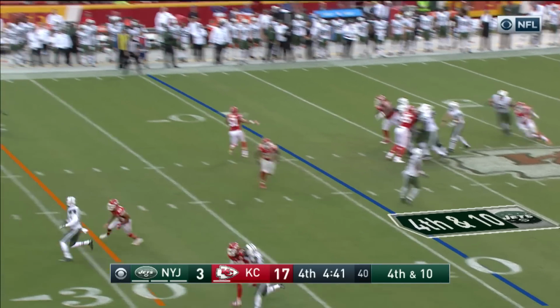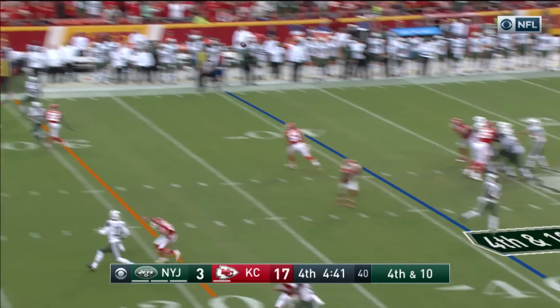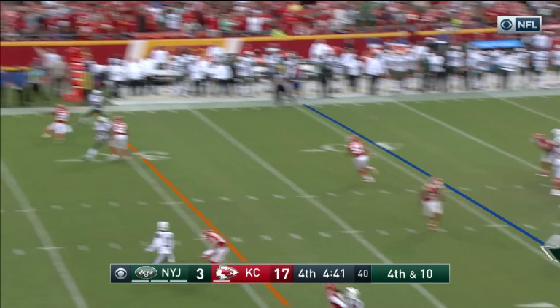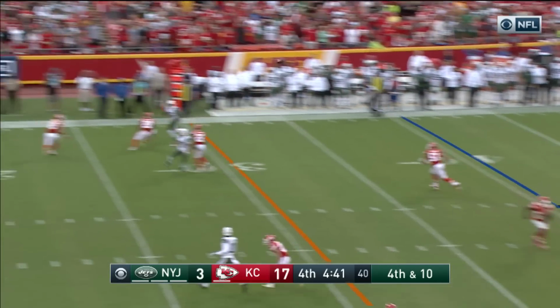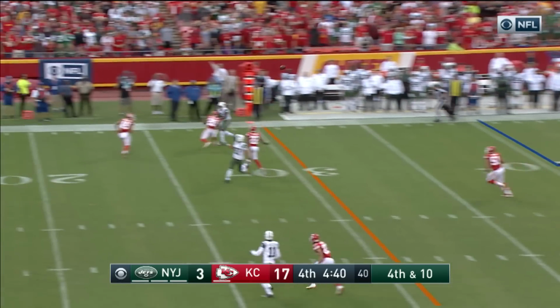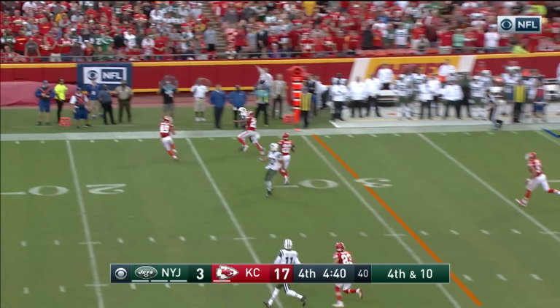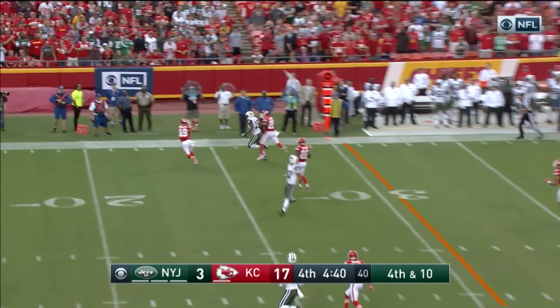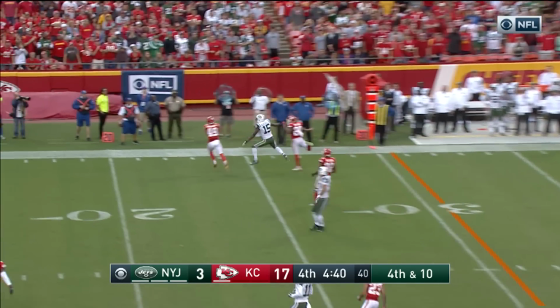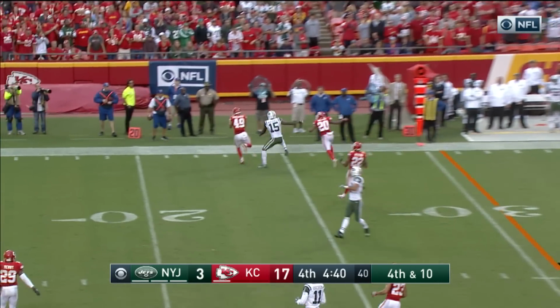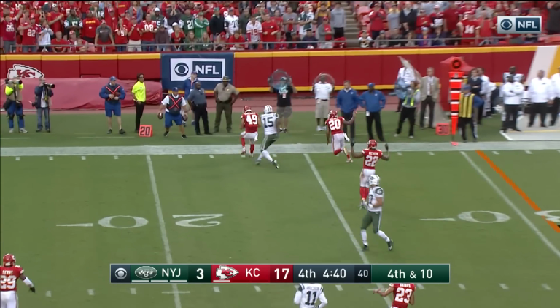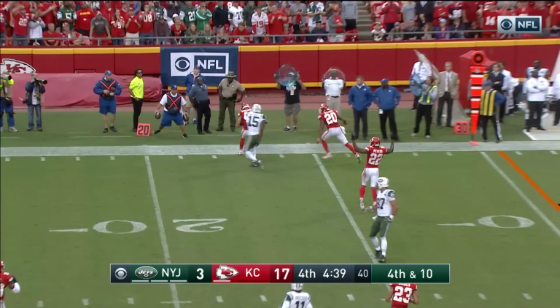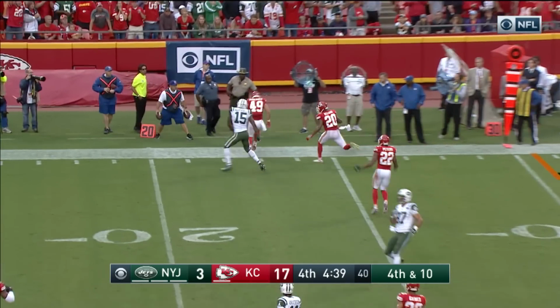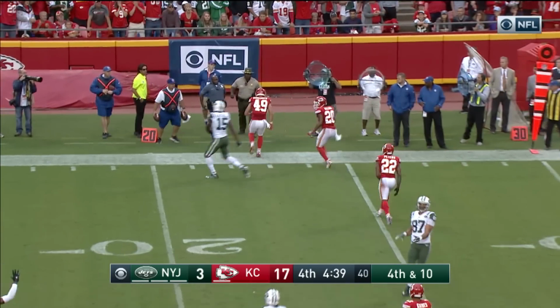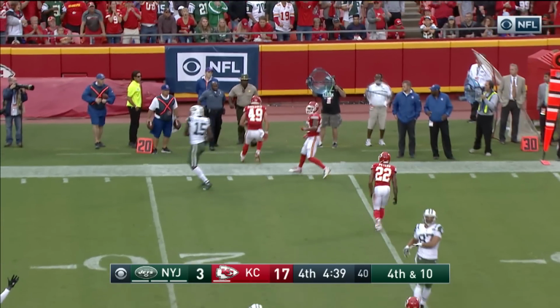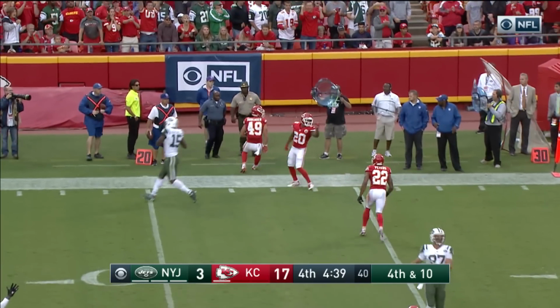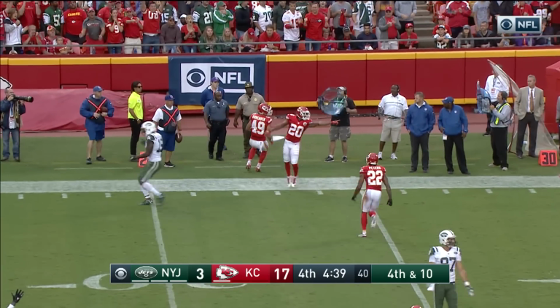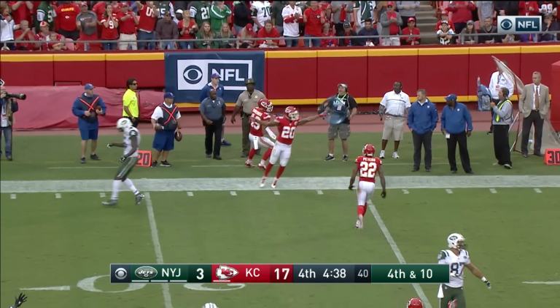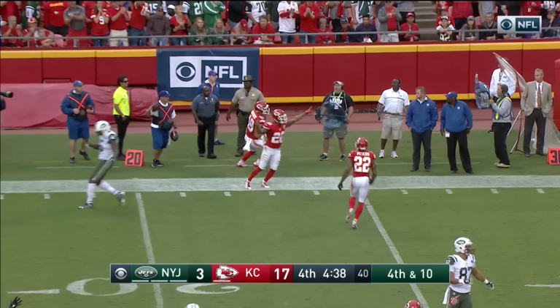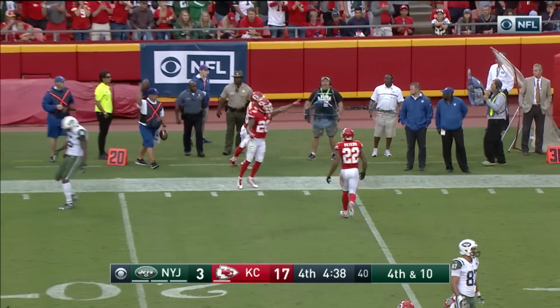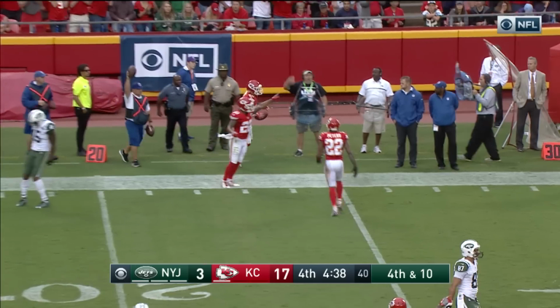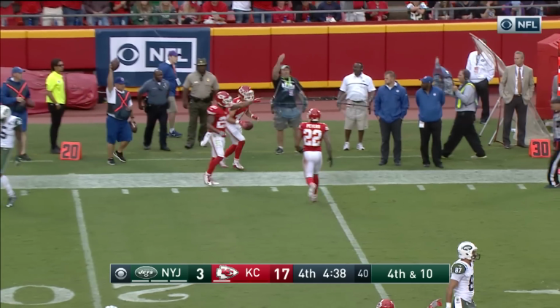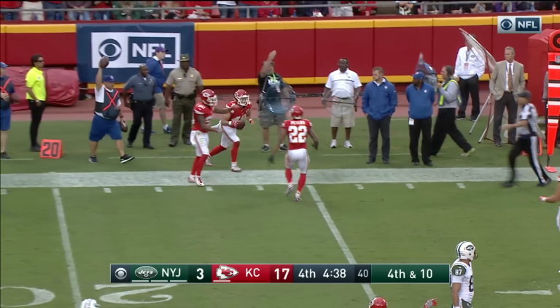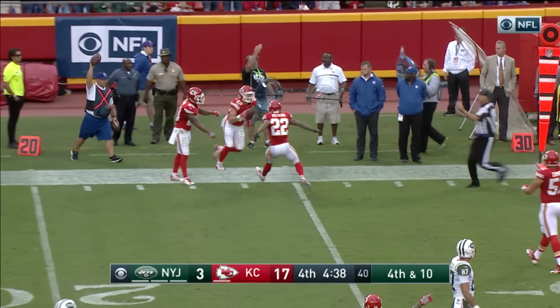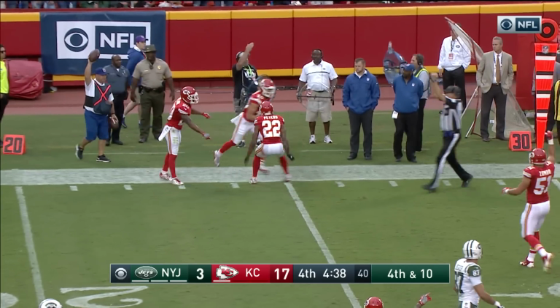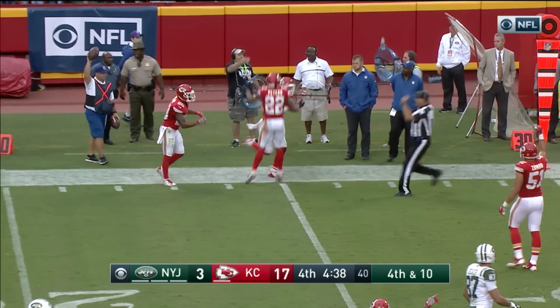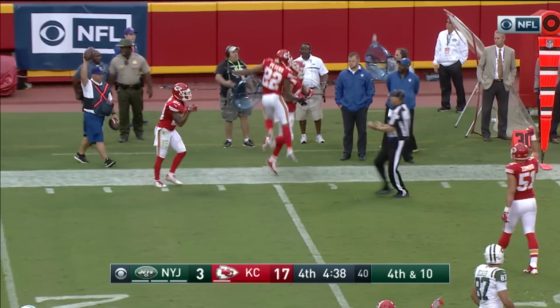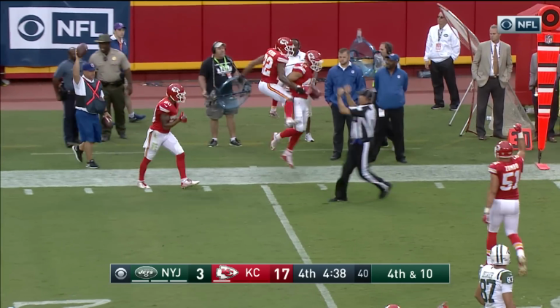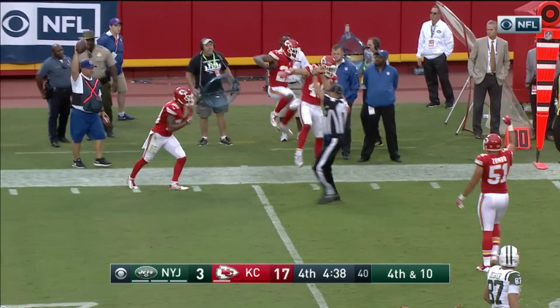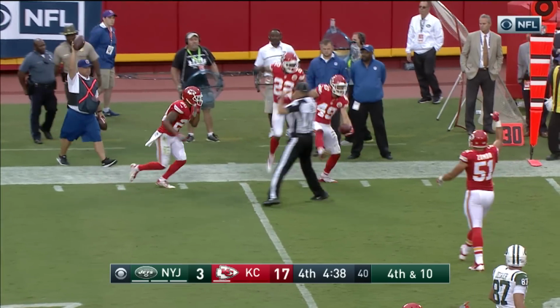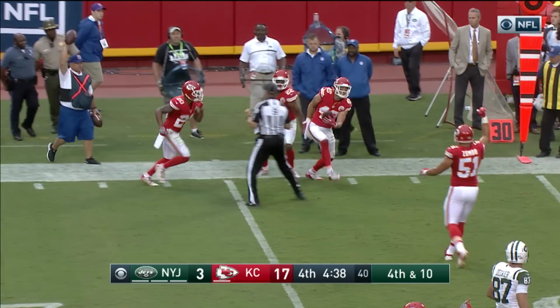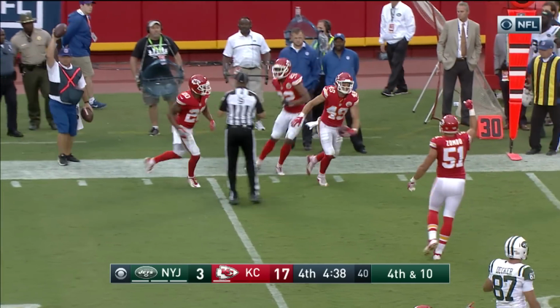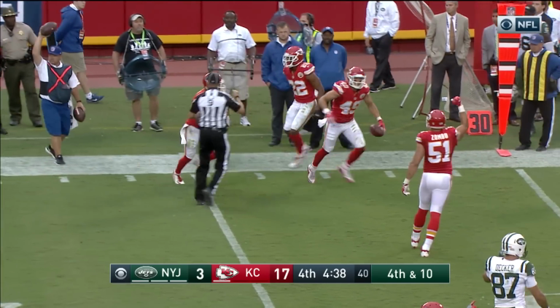Fitzpatrick throwing to the far side — intercepted by Sorensen.